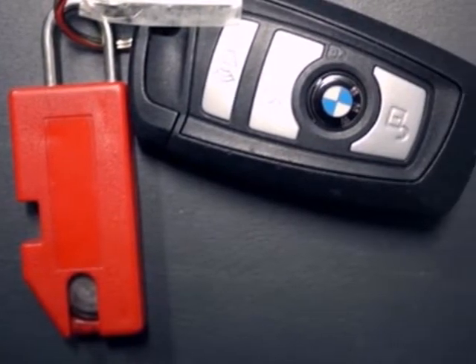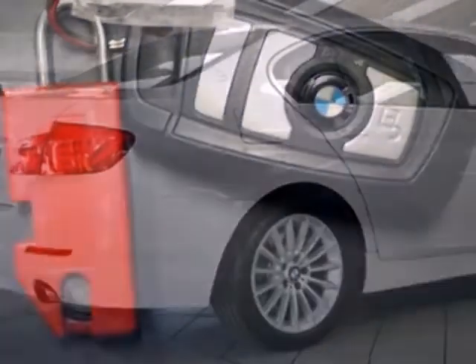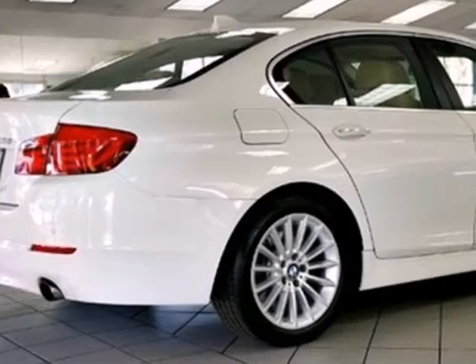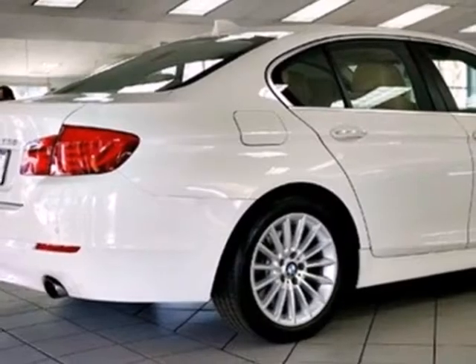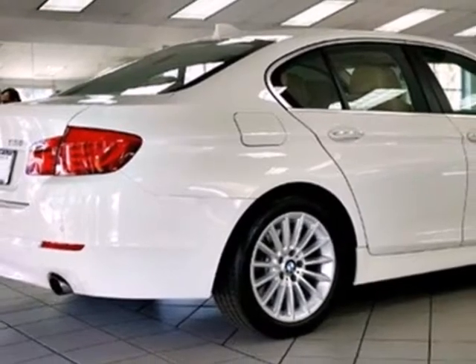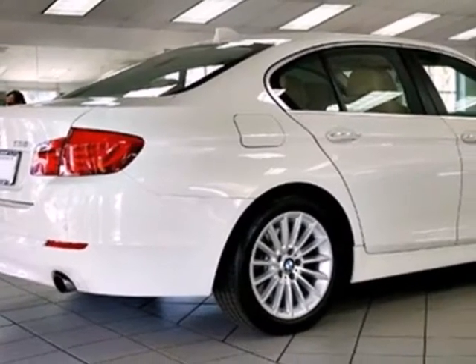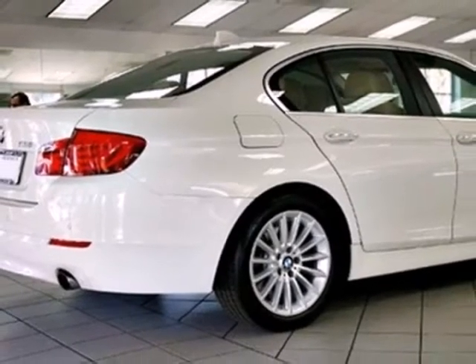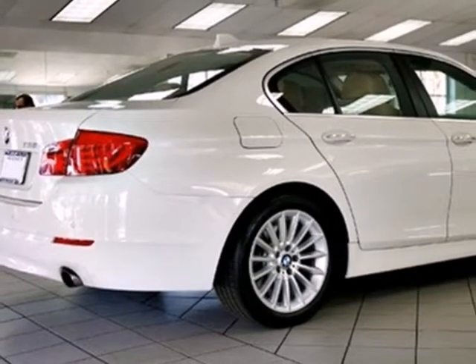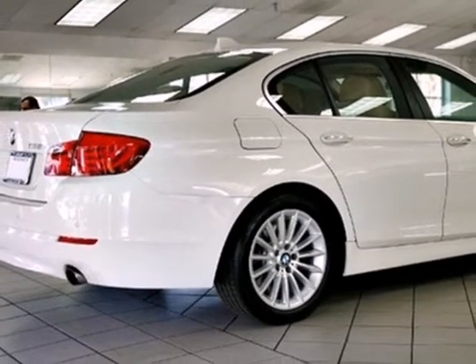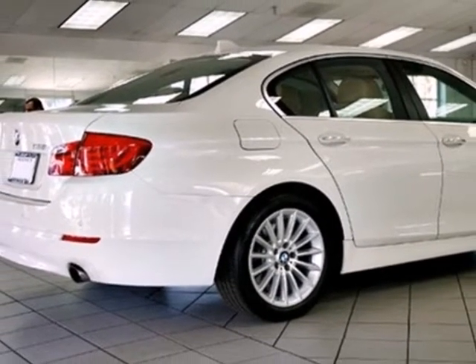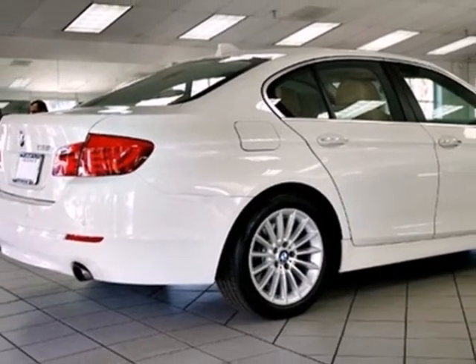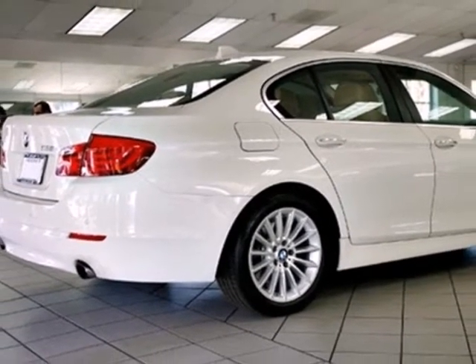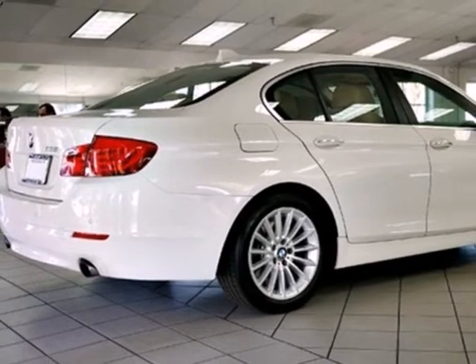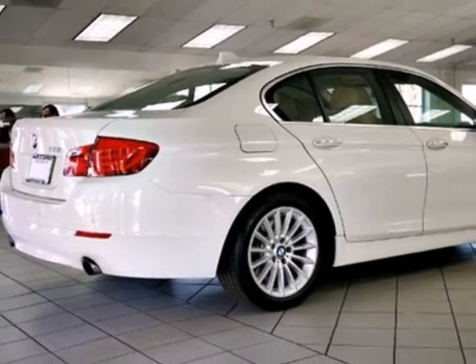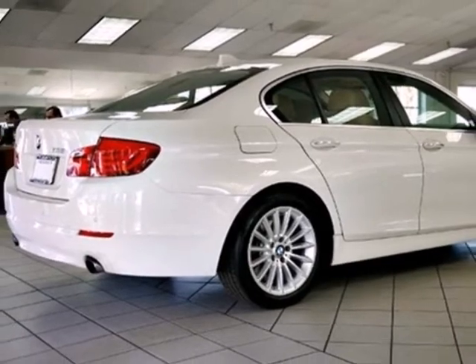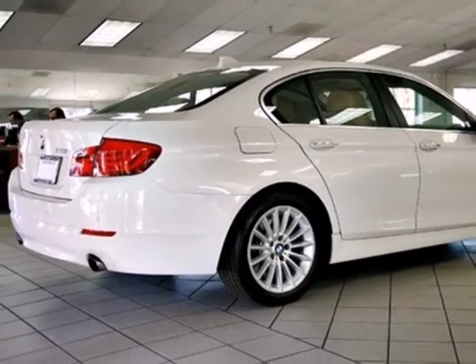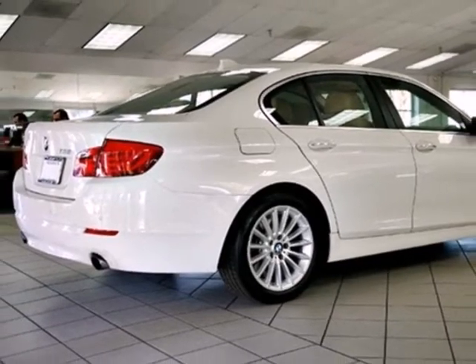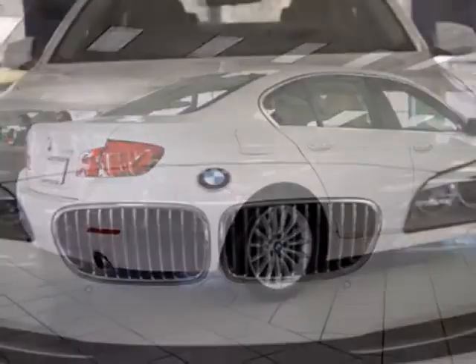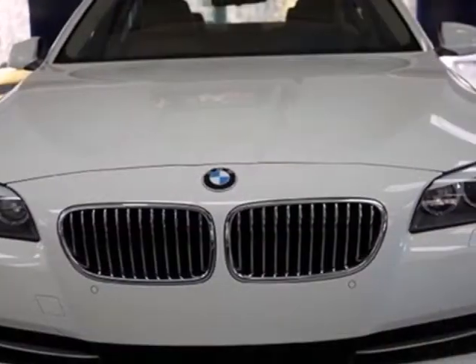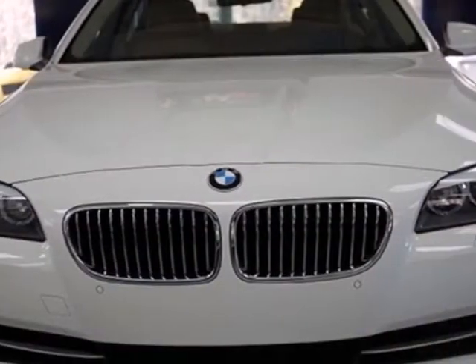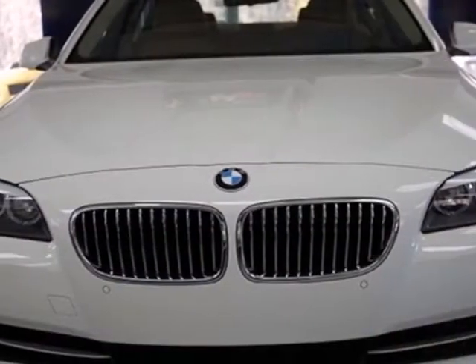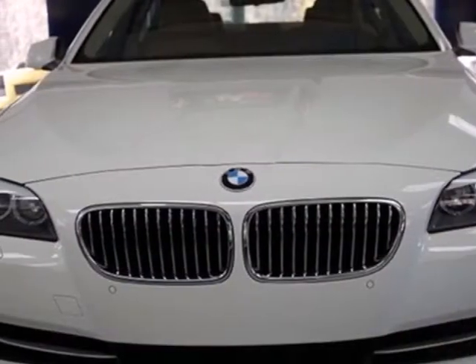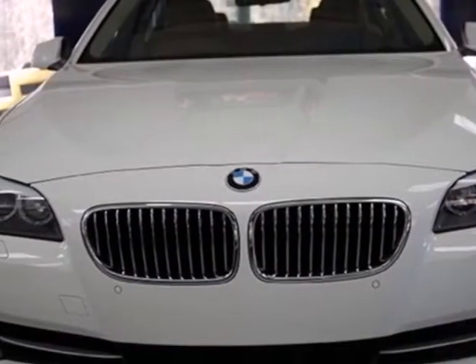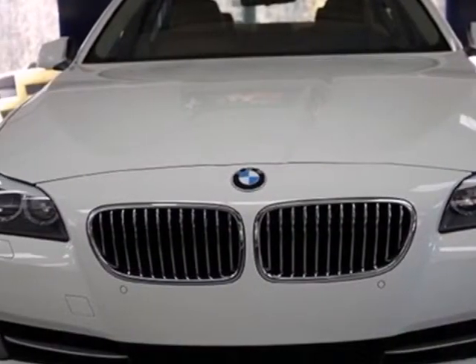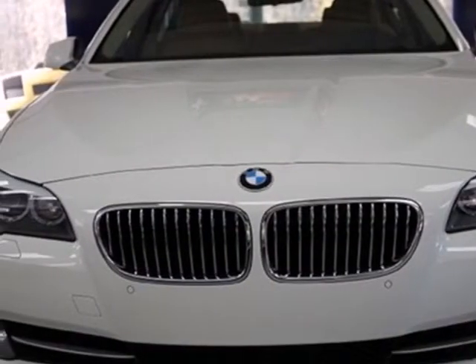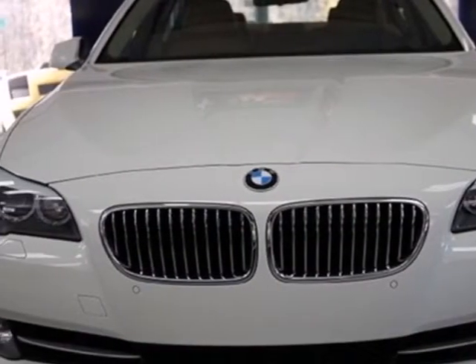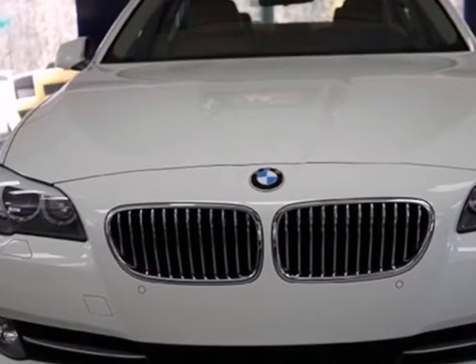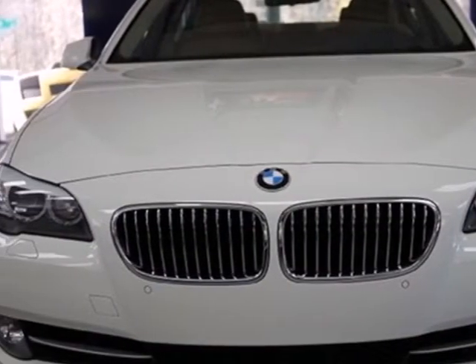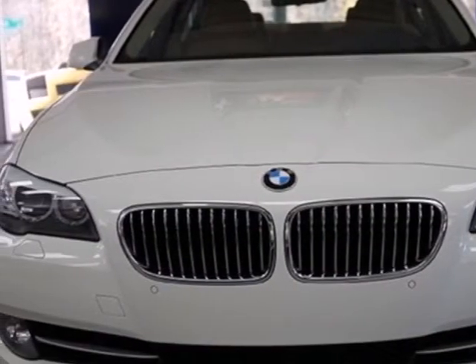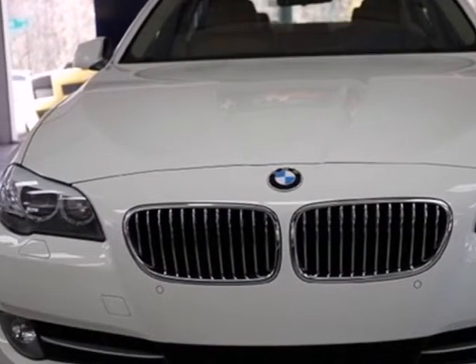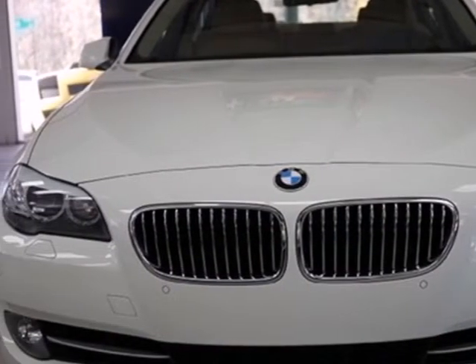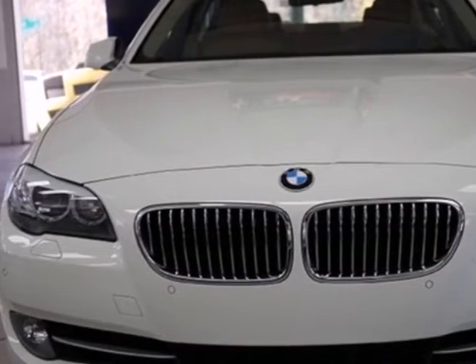This ever-popular BMW gets better every year with enhanced performance, comfort, style and safety. See for yourself today.